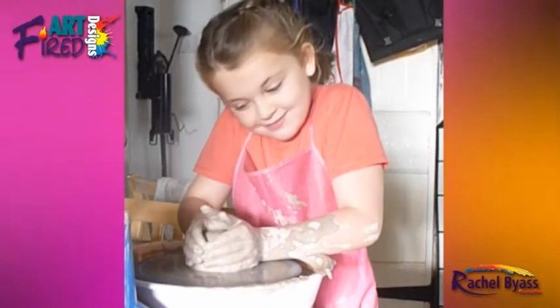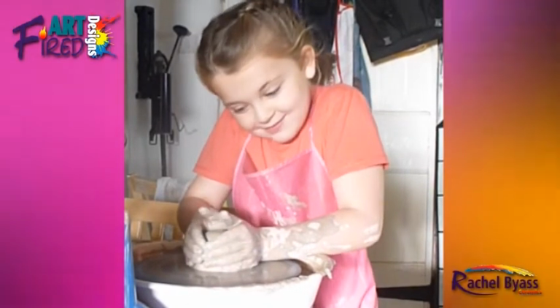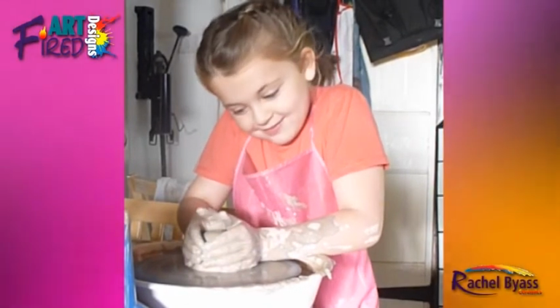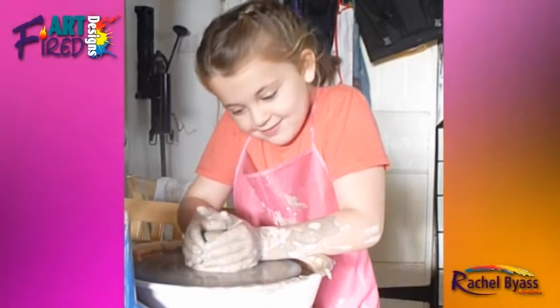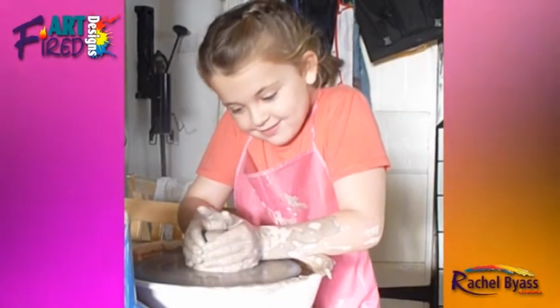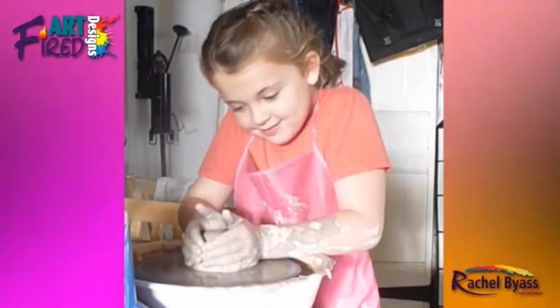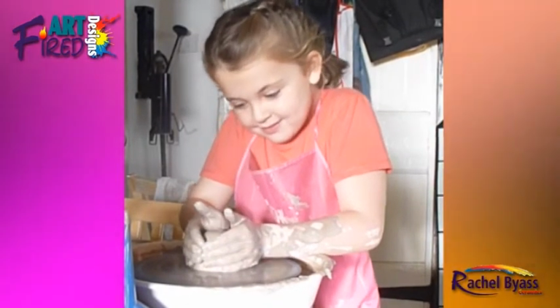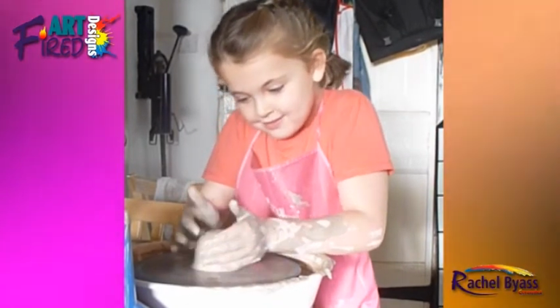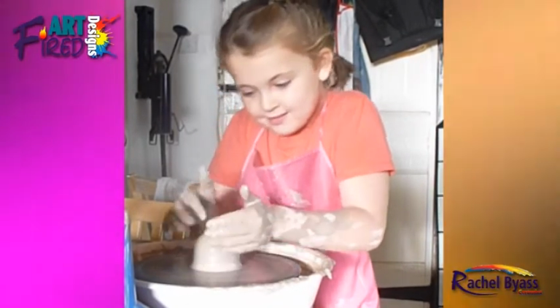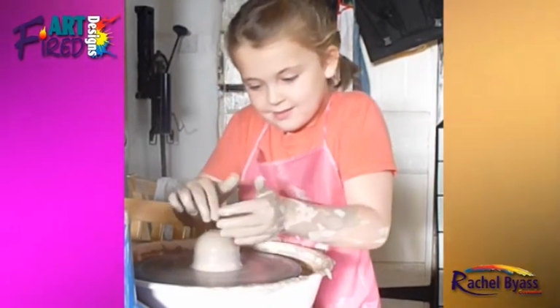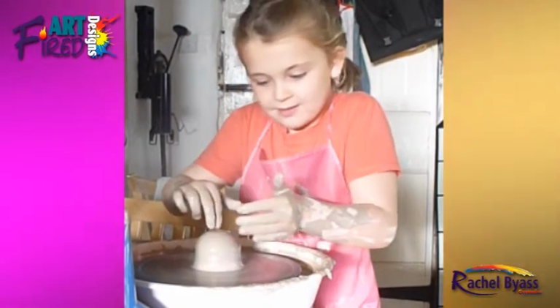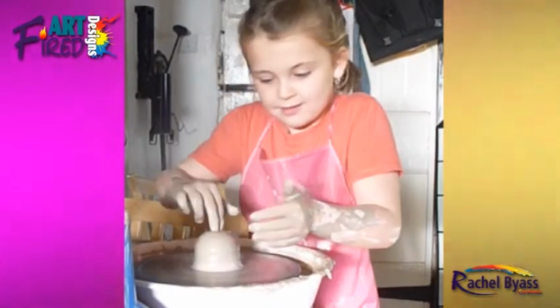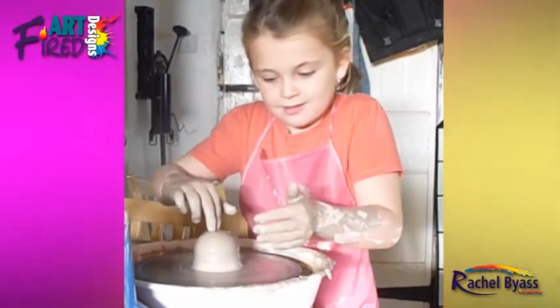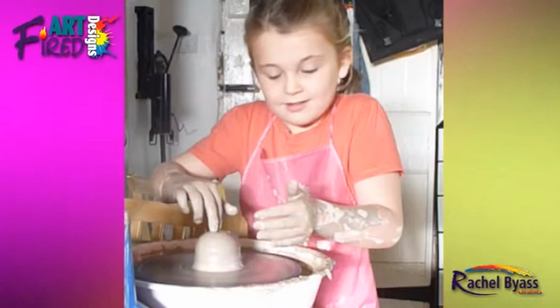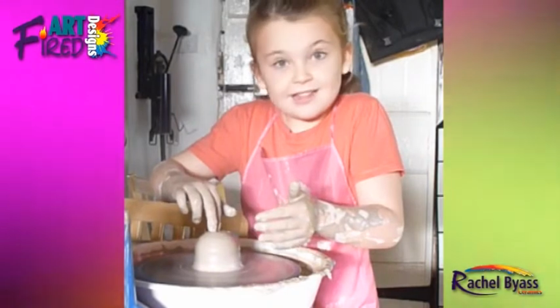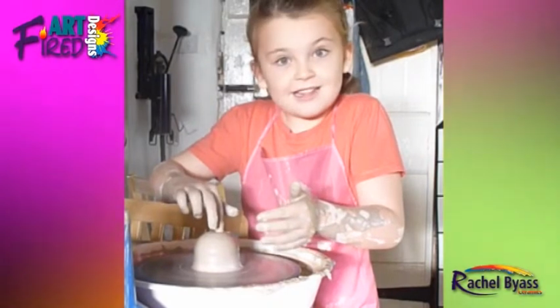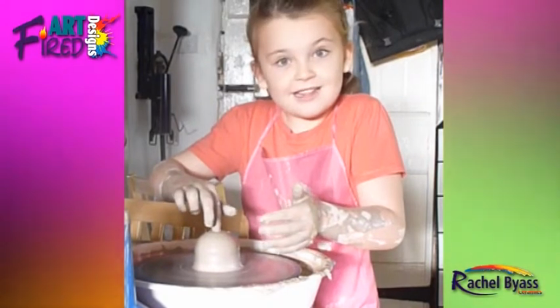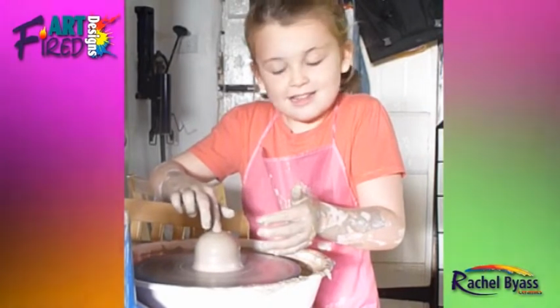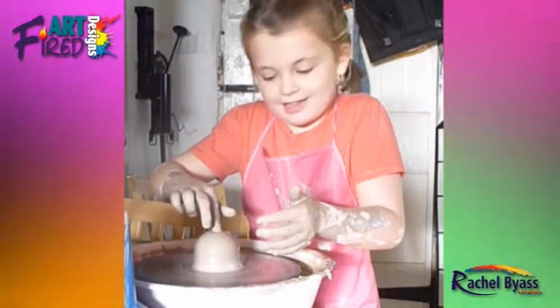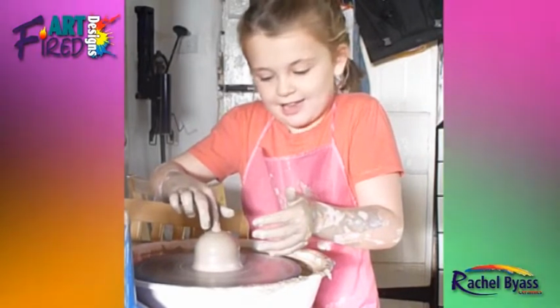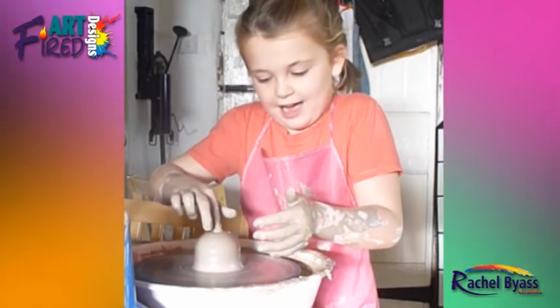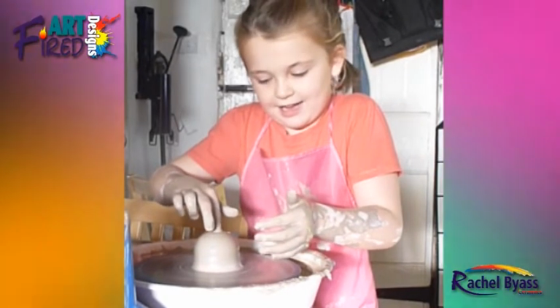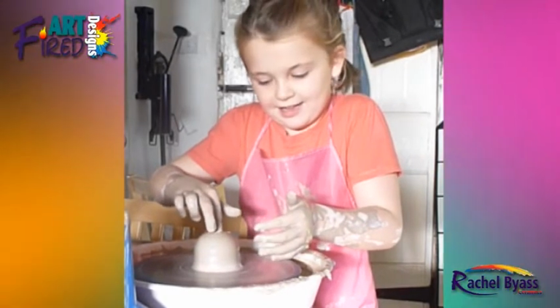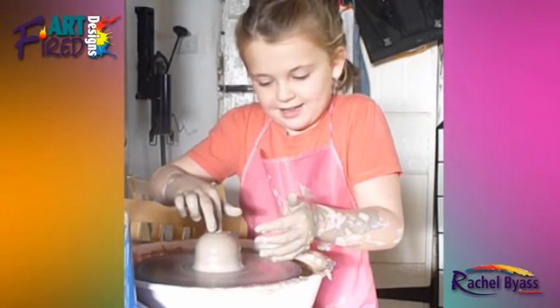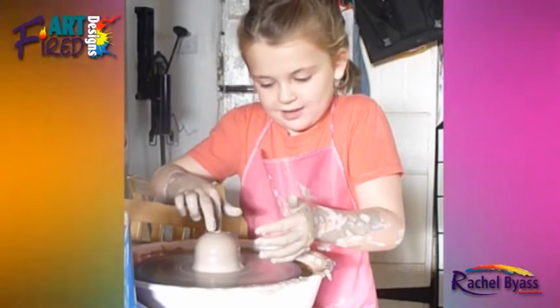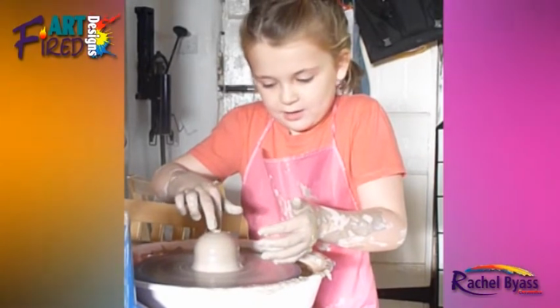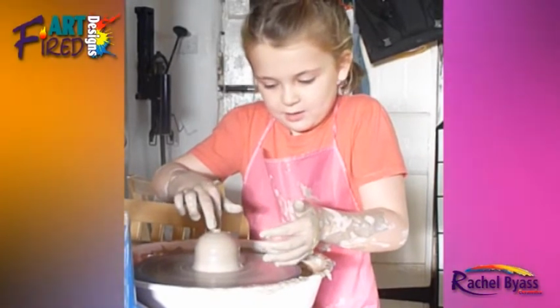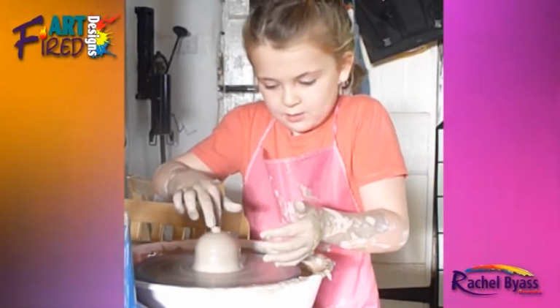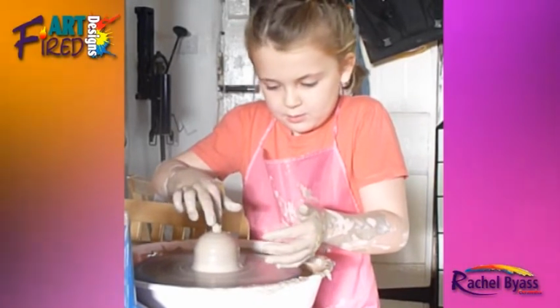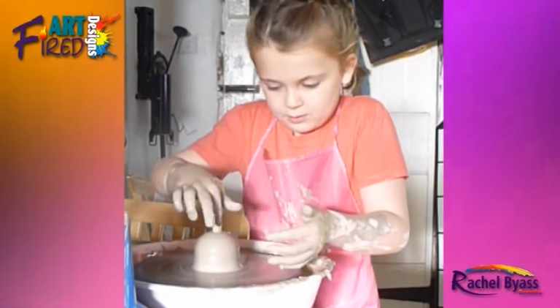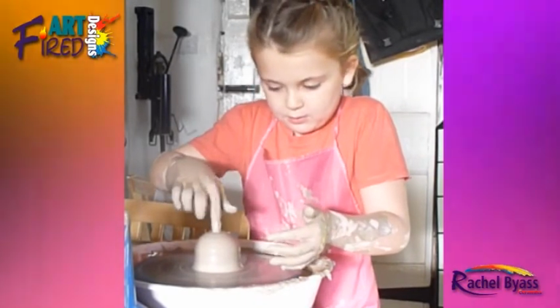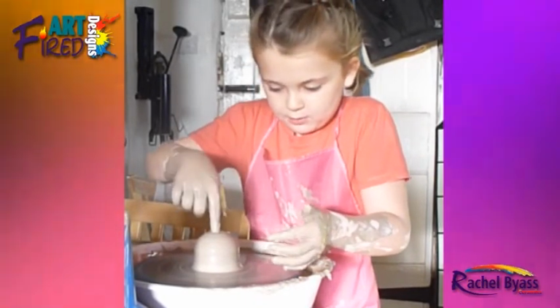Put your fingers like a shirt down the middle, really slowly. Yeah, but hold it with the other hand as well.